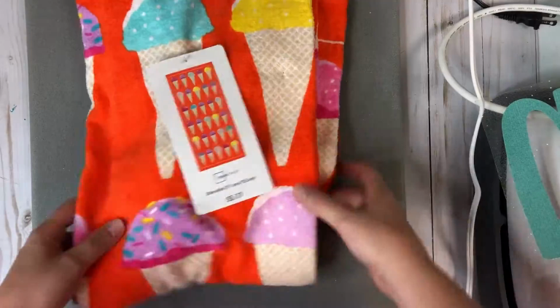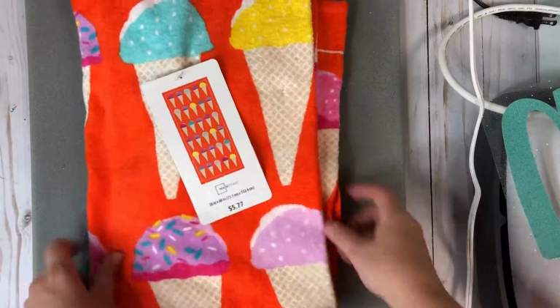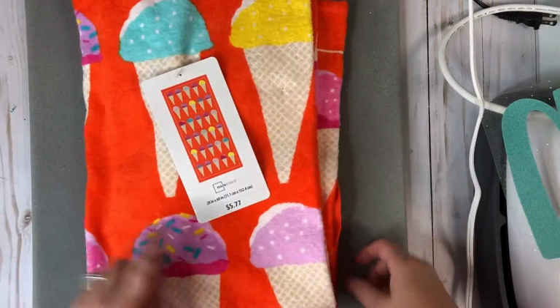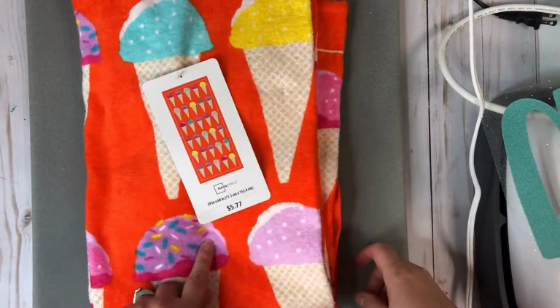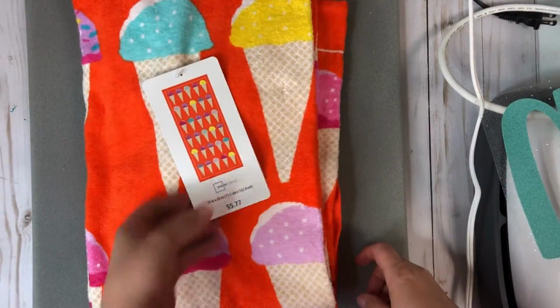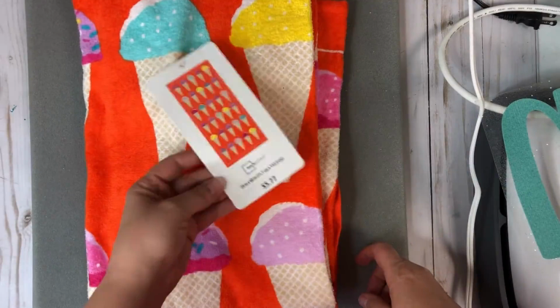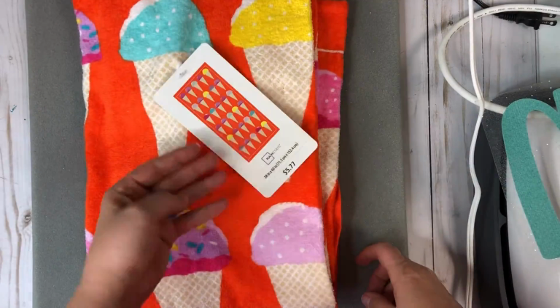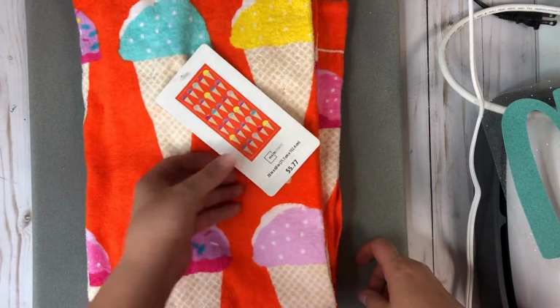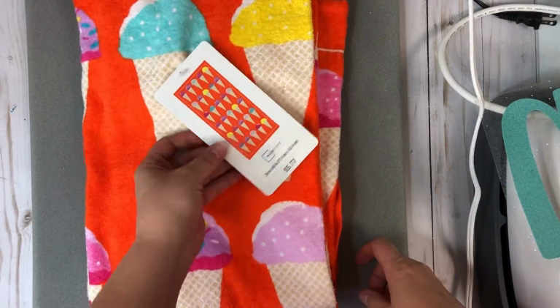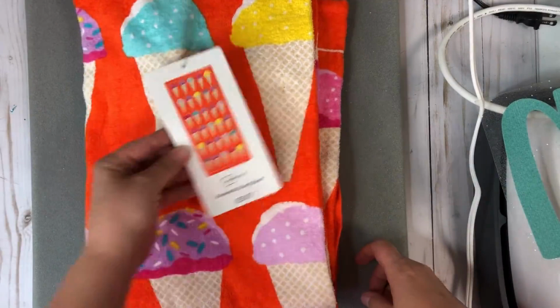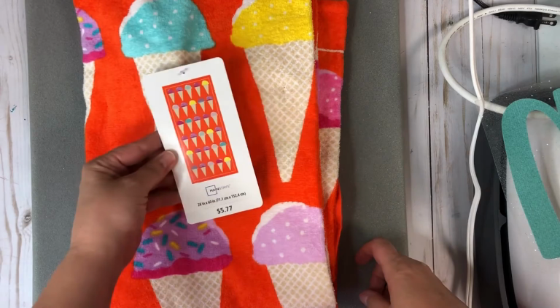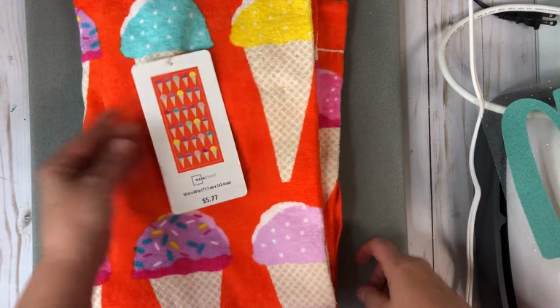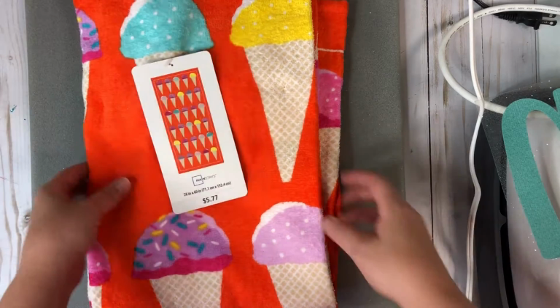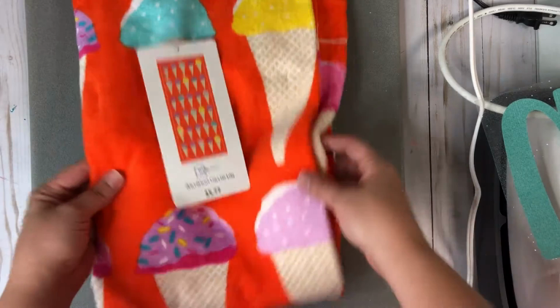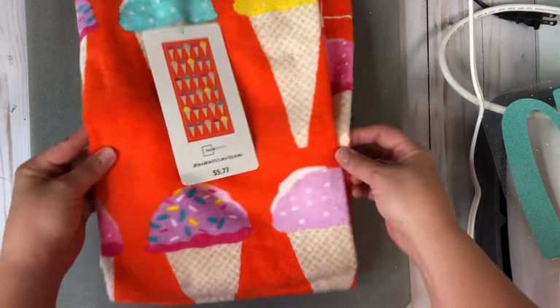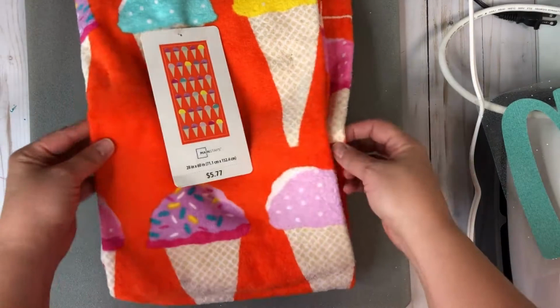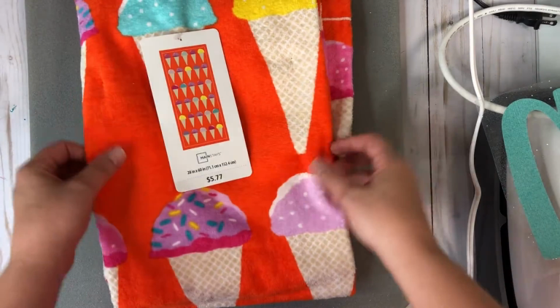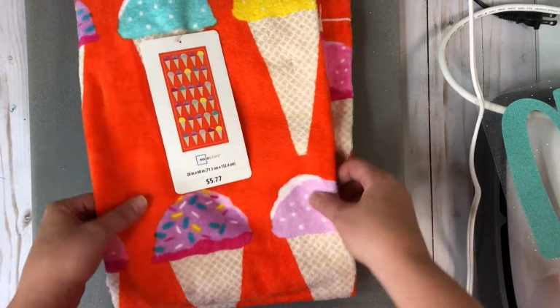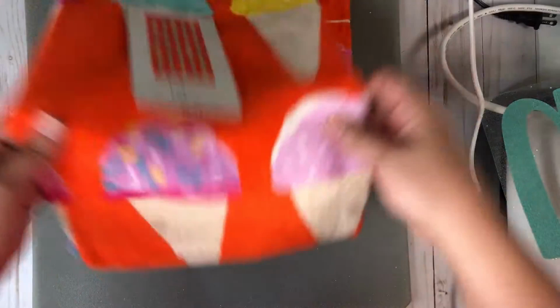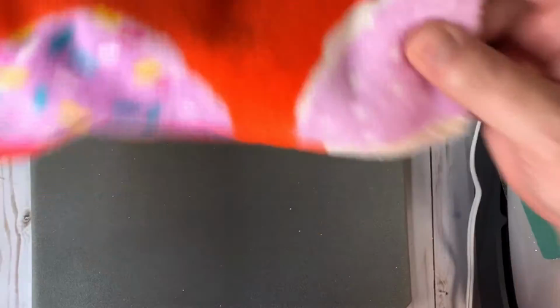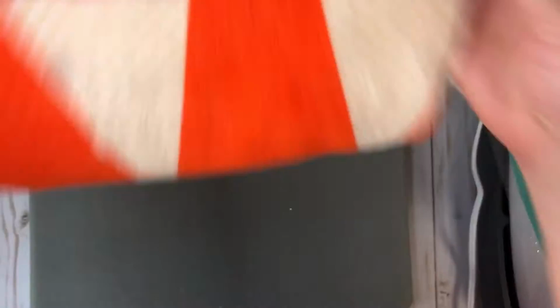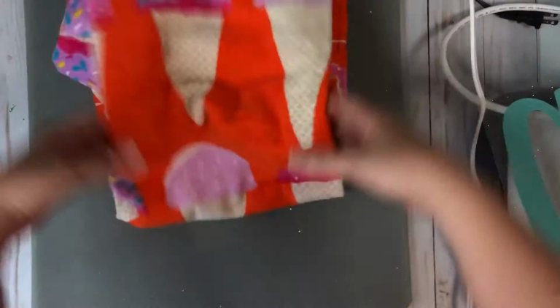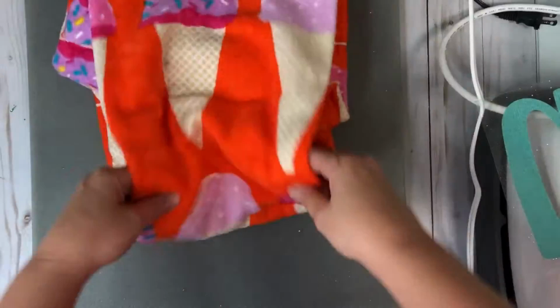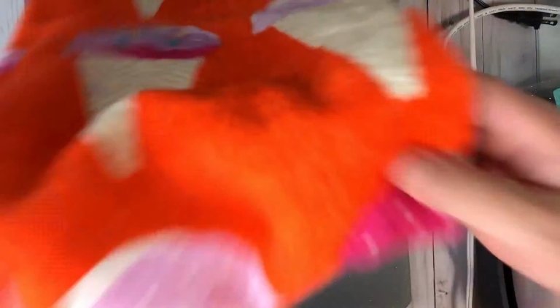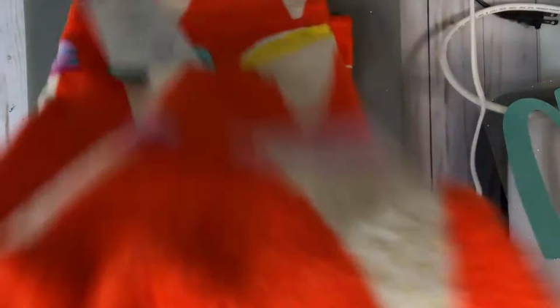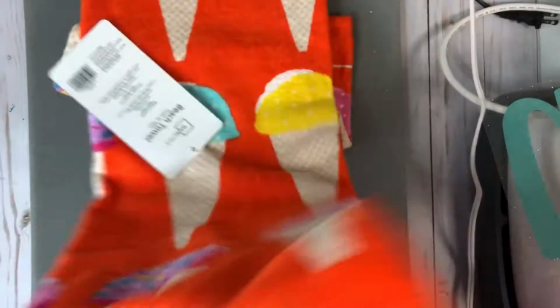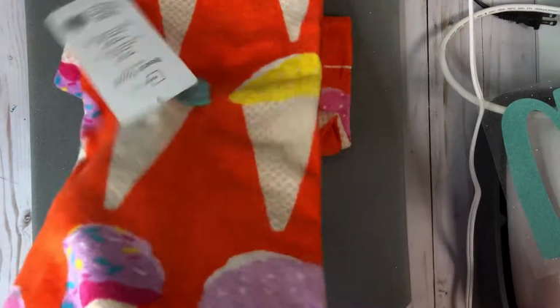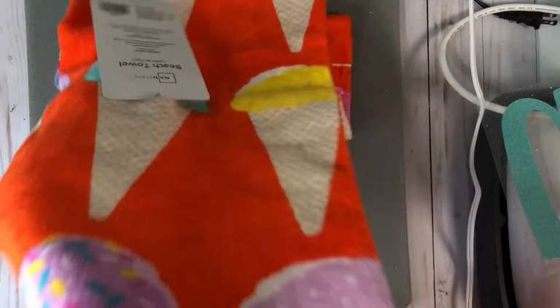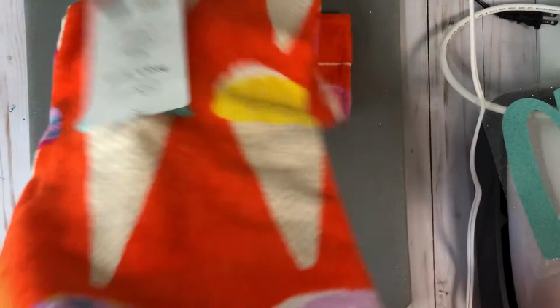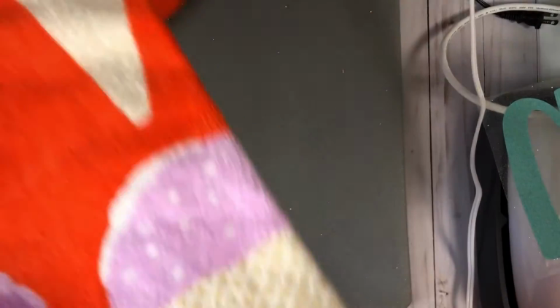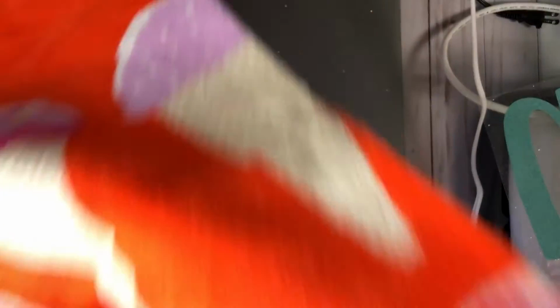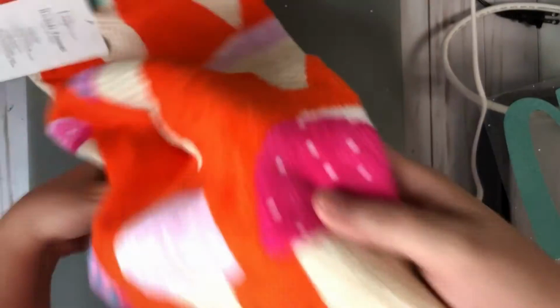I got my towel from Walmart for $5.77. Look at the cute little snow cones. I thought it would be a cute birthday gift for my cousin.